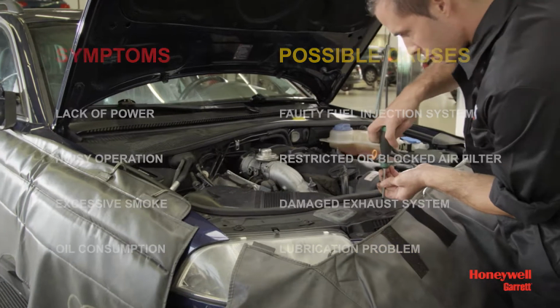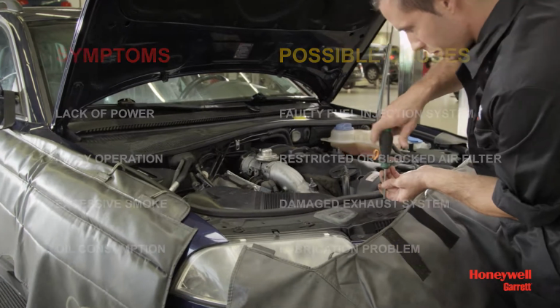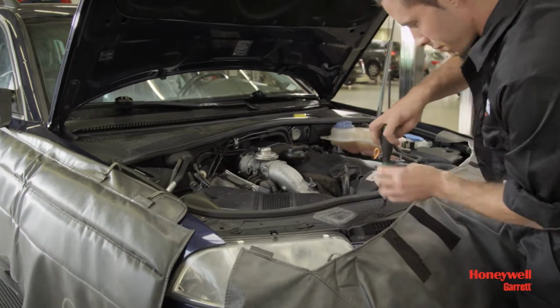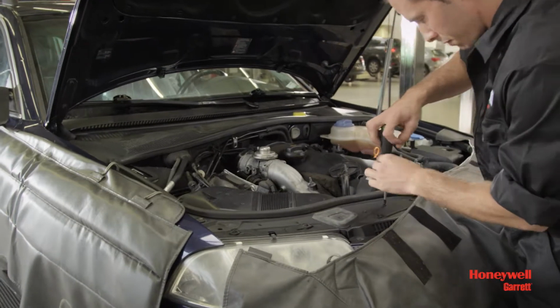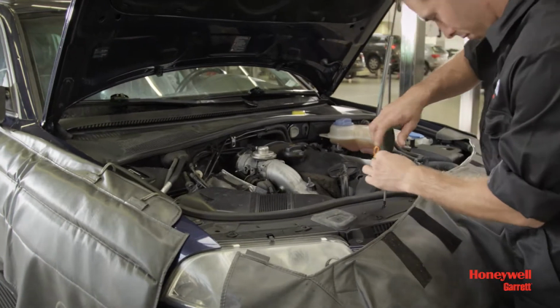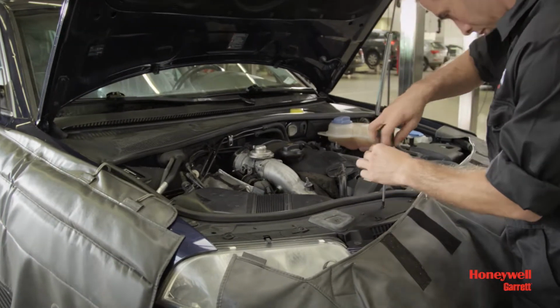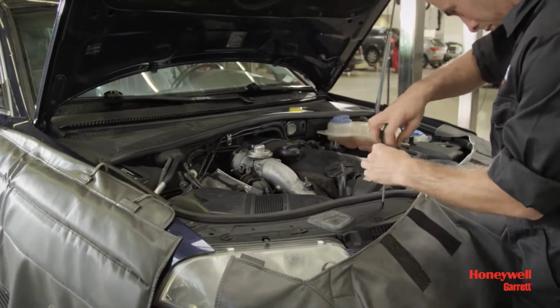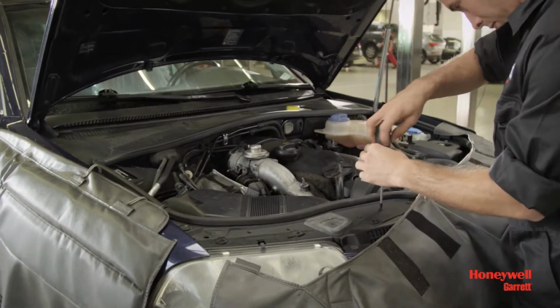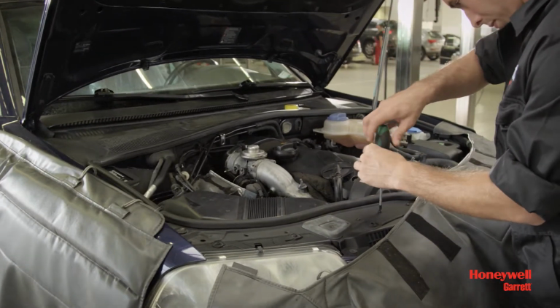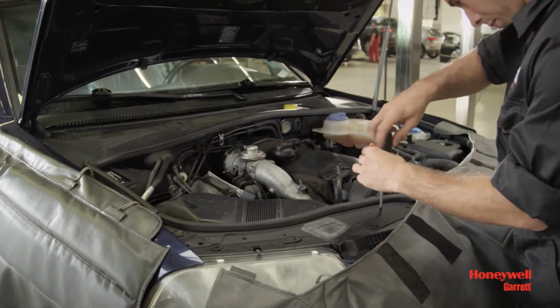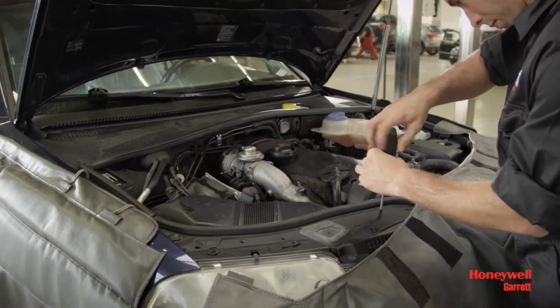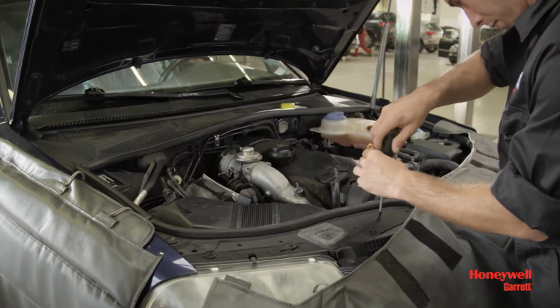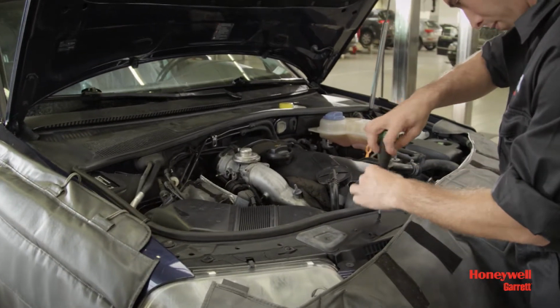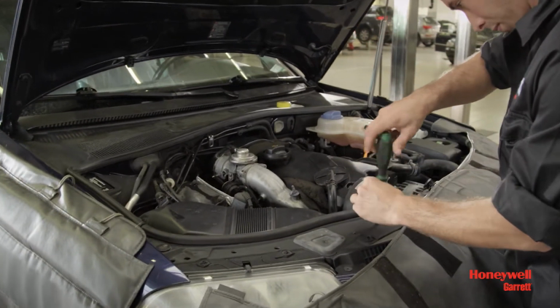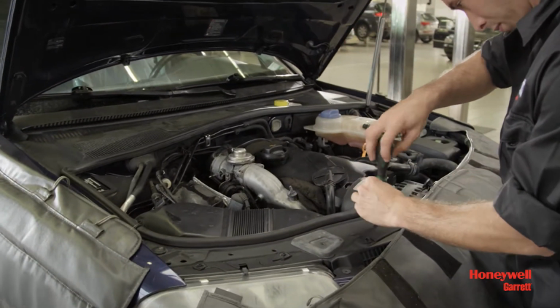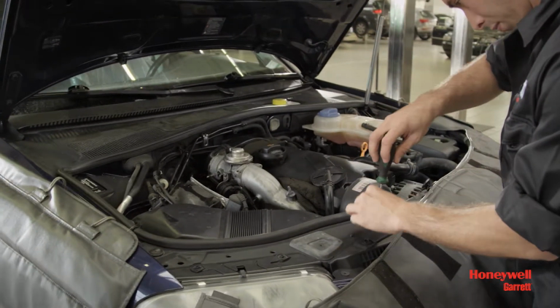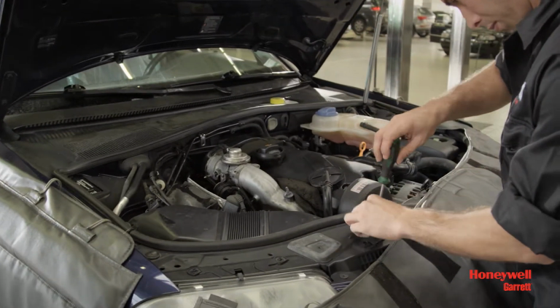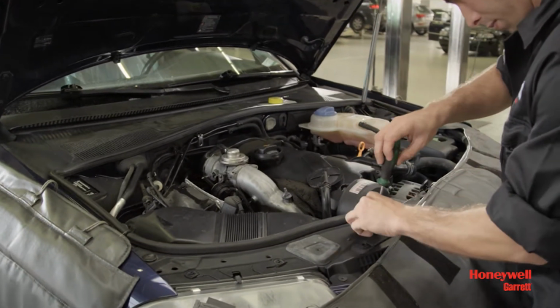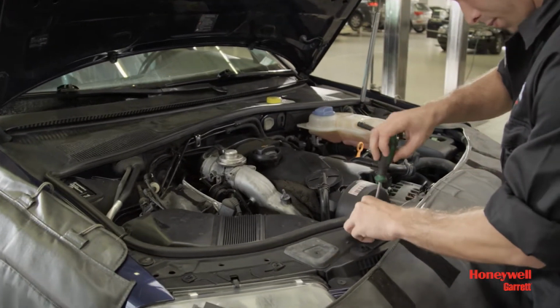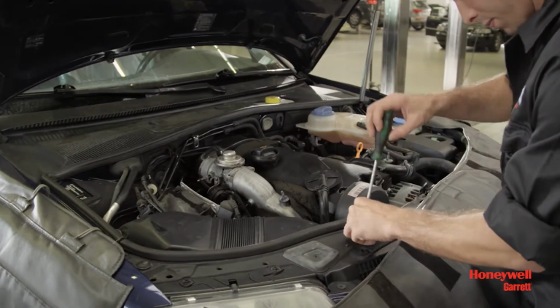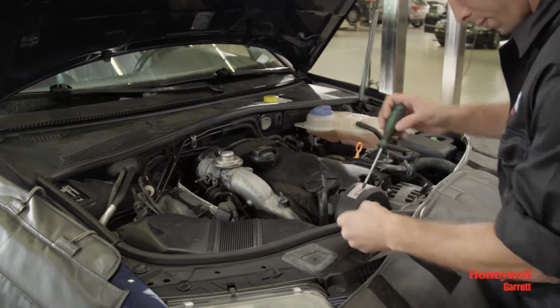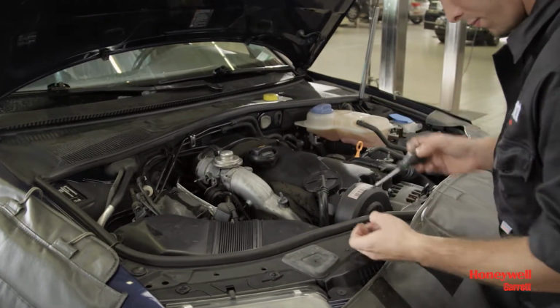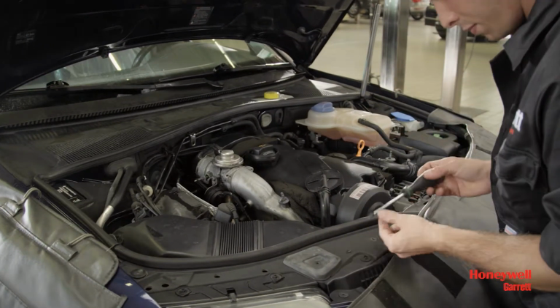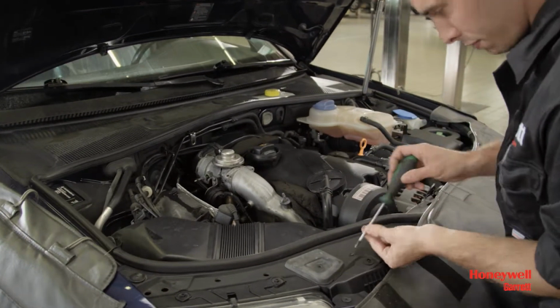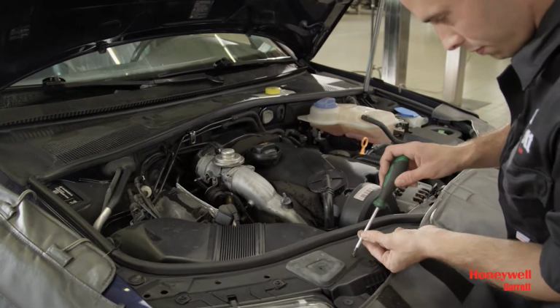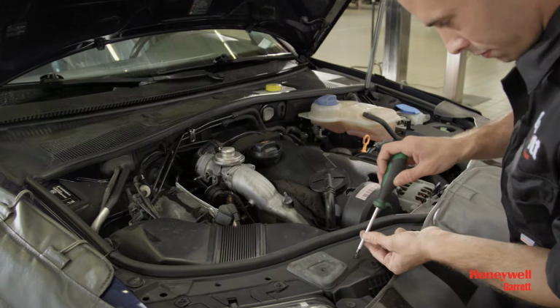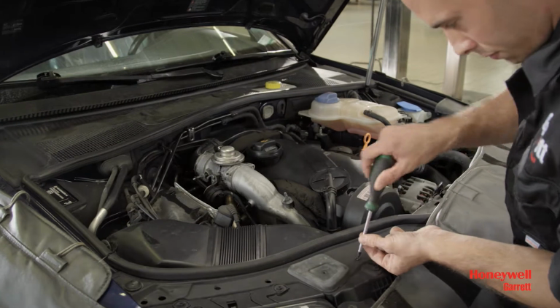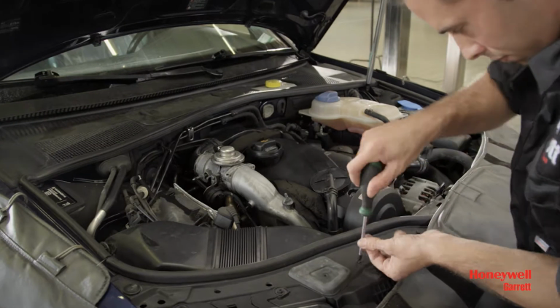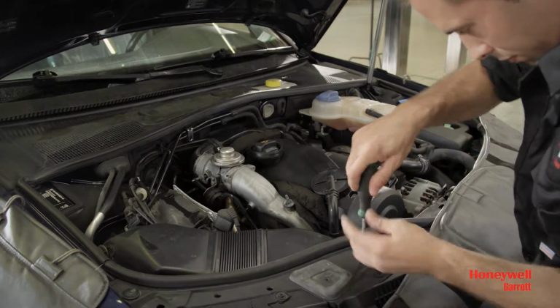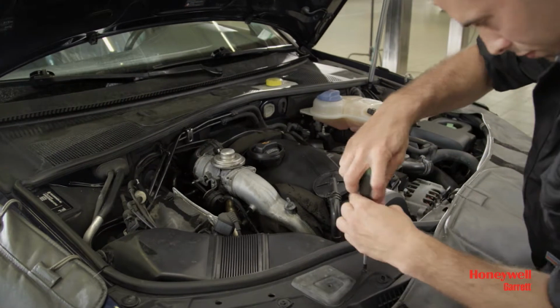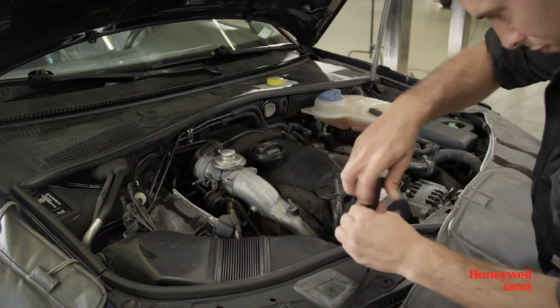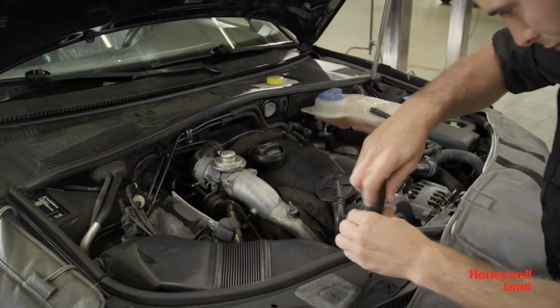Also, check the engine crankcase pressure. A higher than normal reading requires your immediate attention.